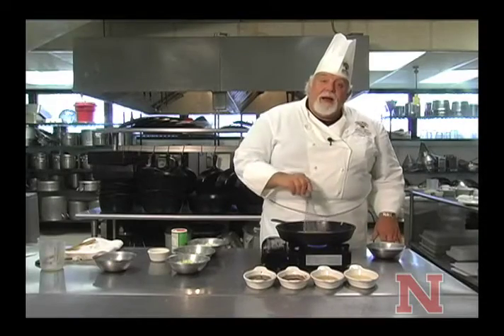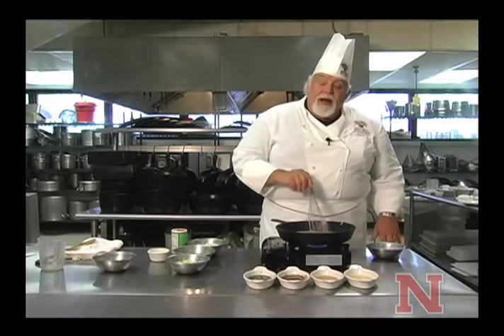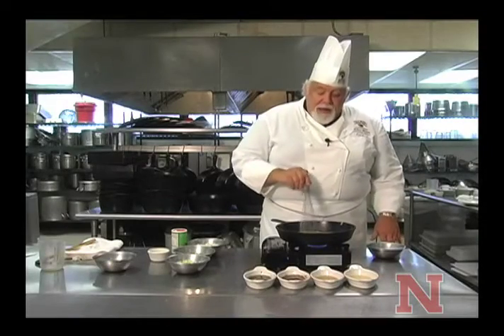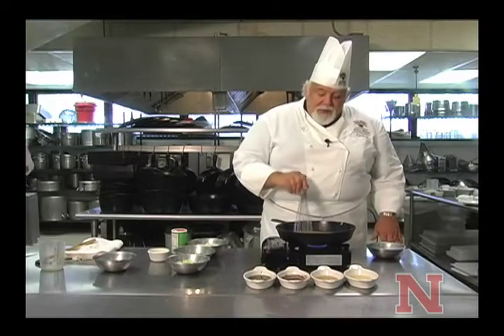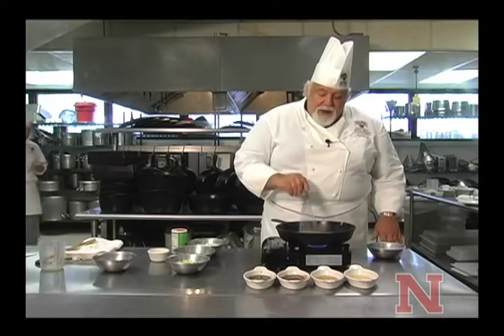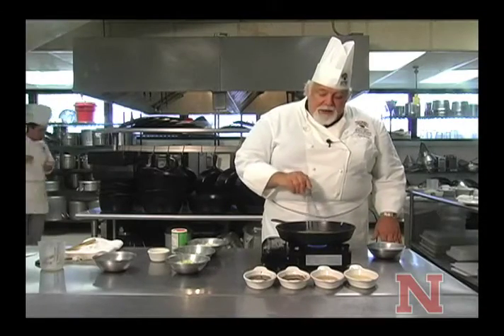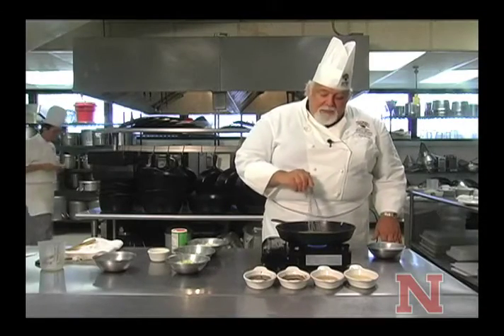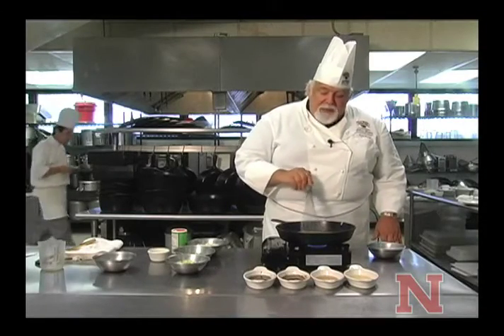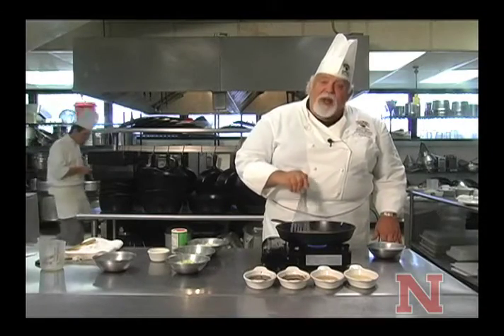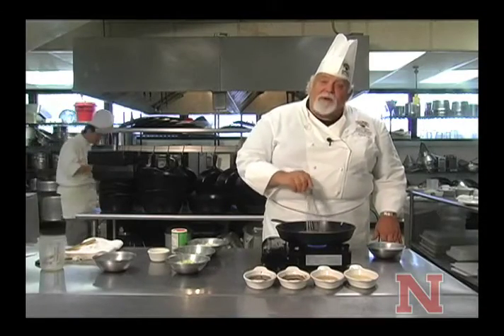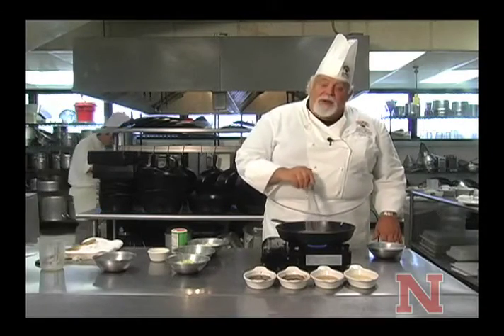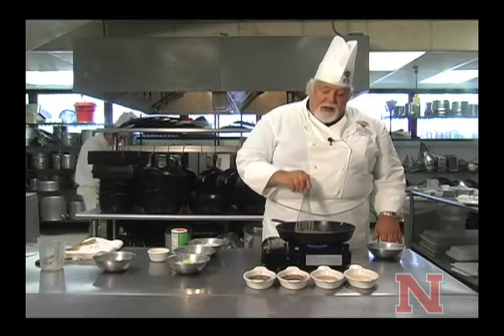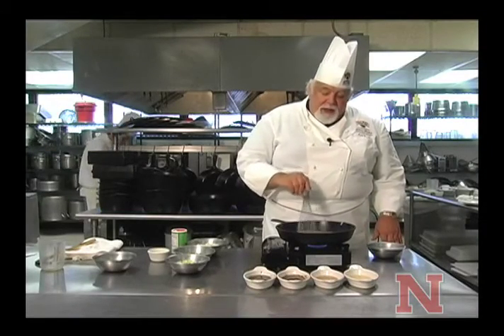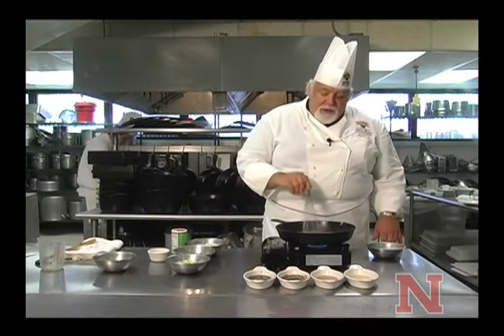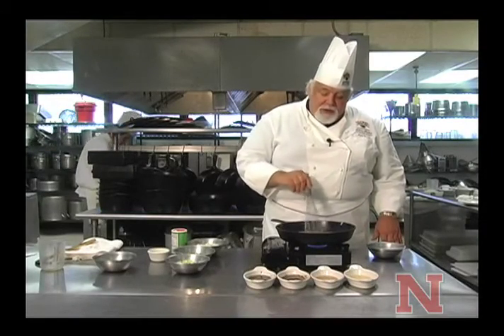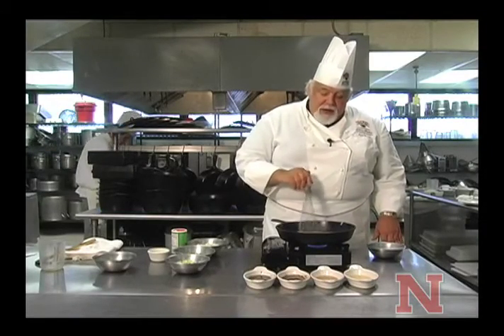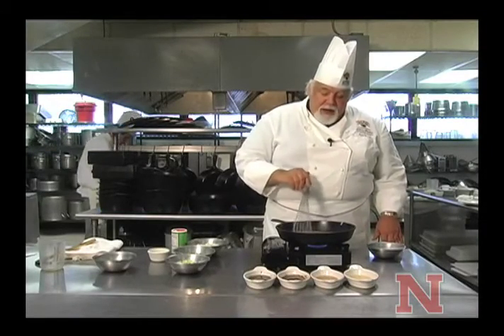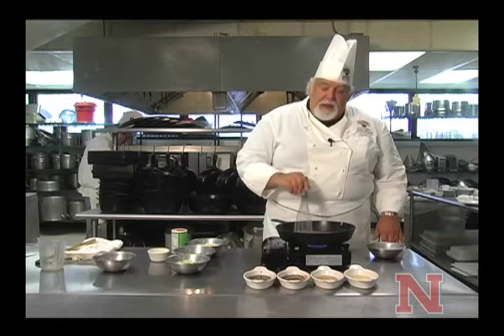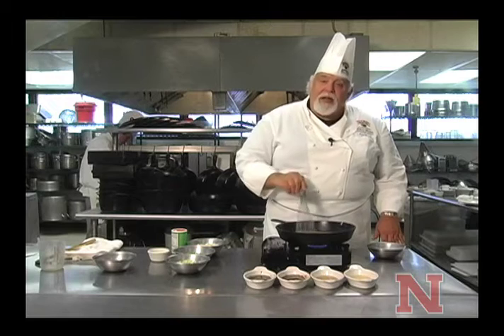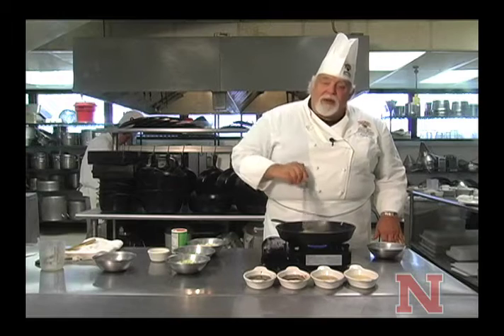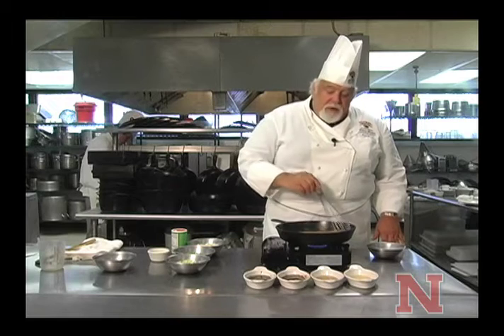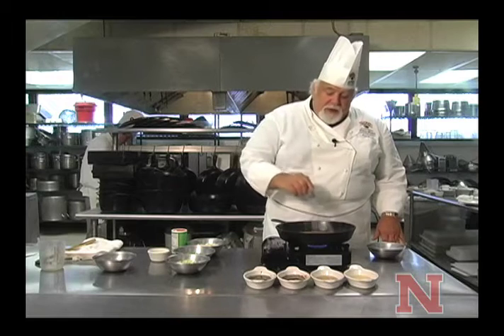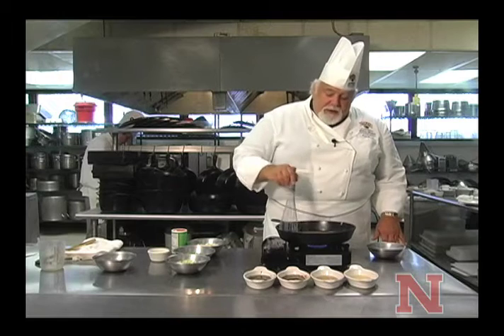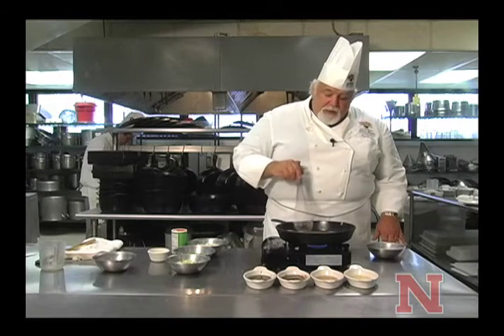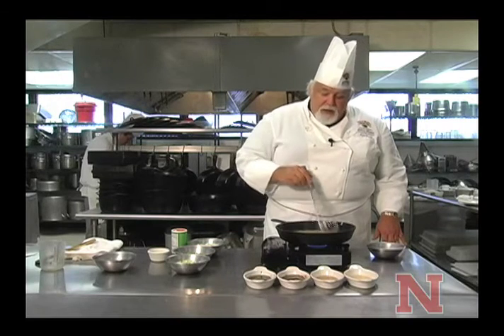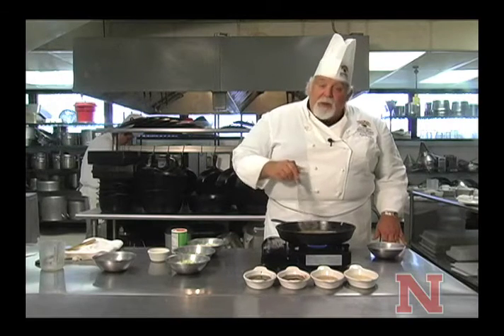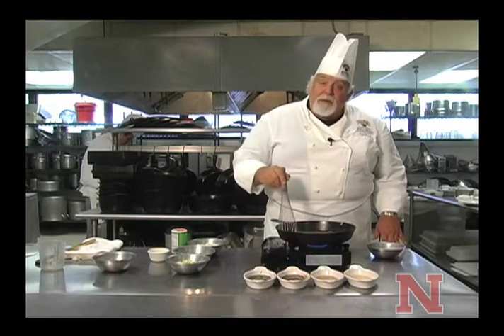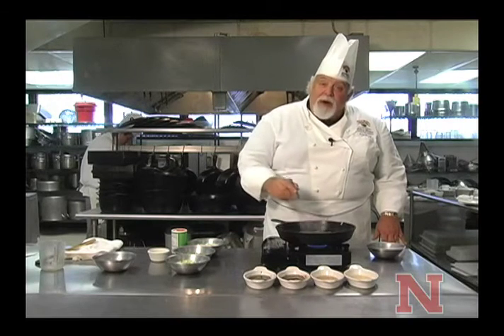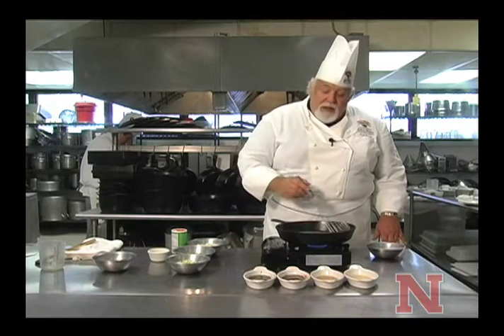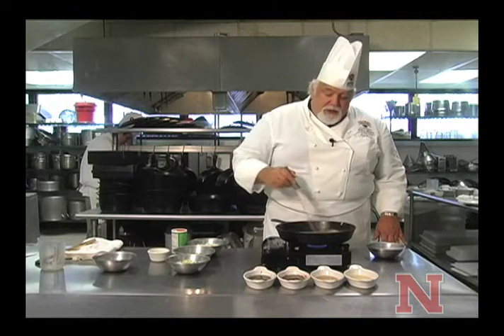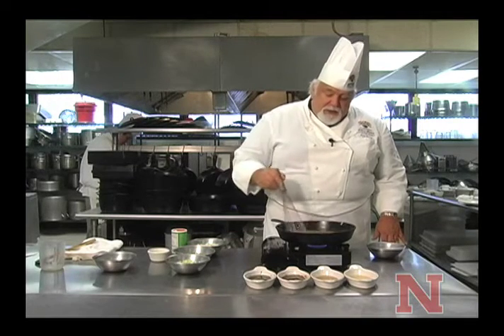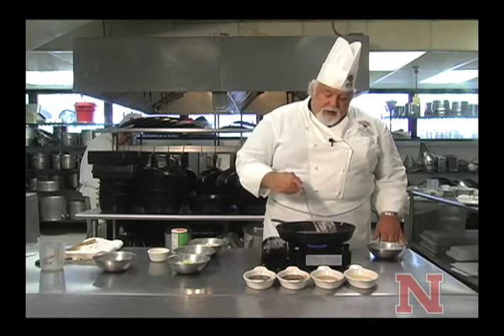Hi, I'm Chef Ray DeSherby with the John Falls Culinary Institute at Nichols State University in Thibodeau. Welcome to our kitchens once again.